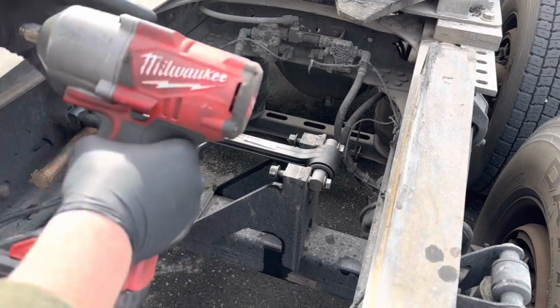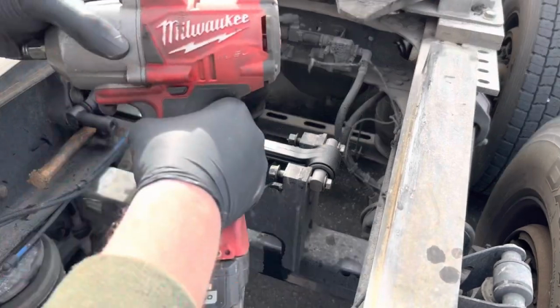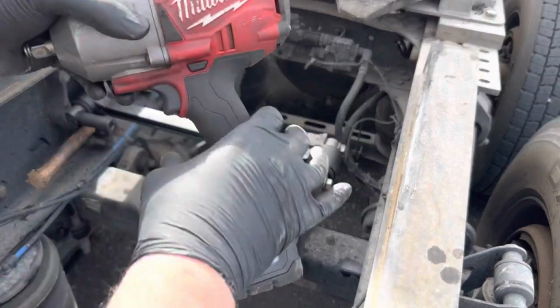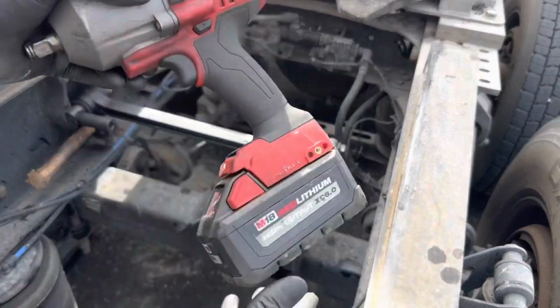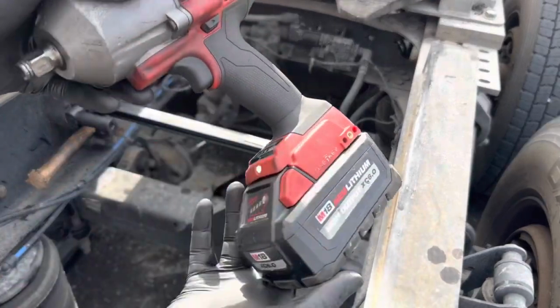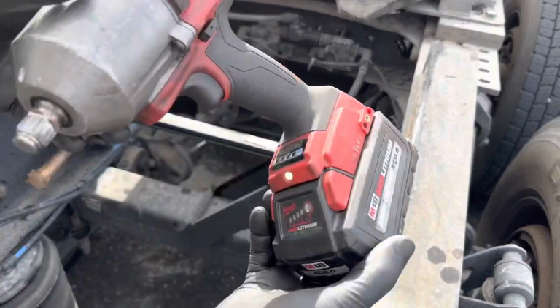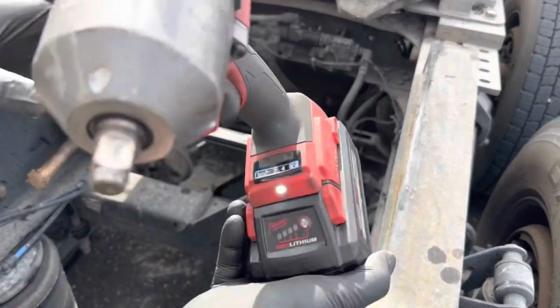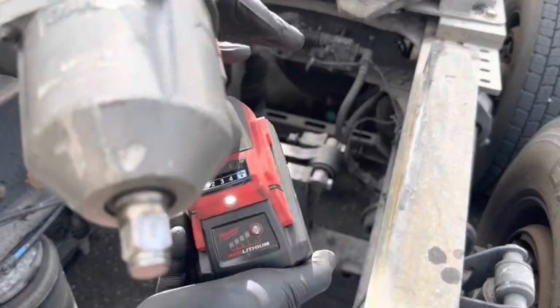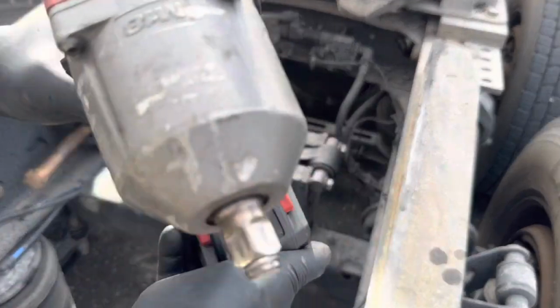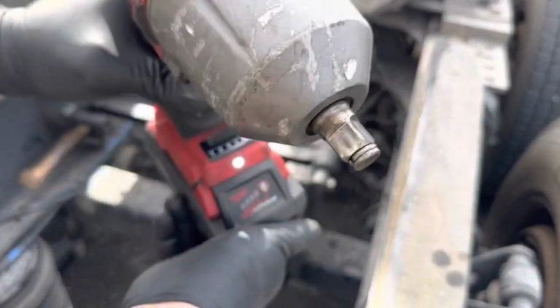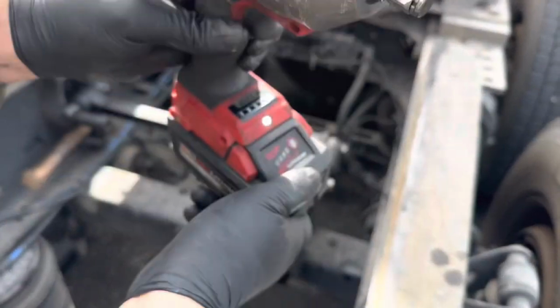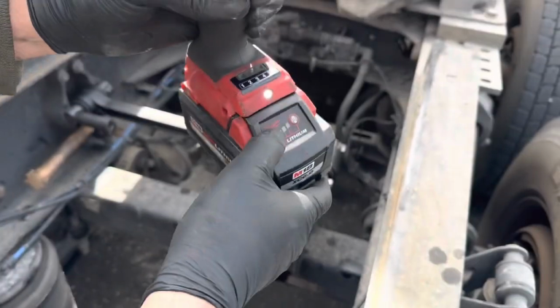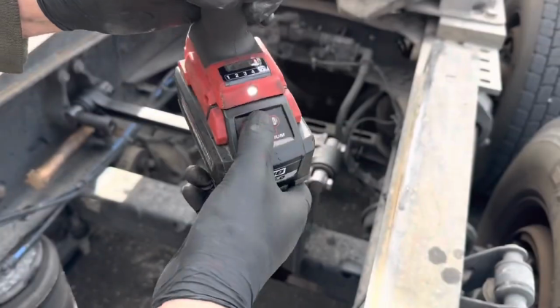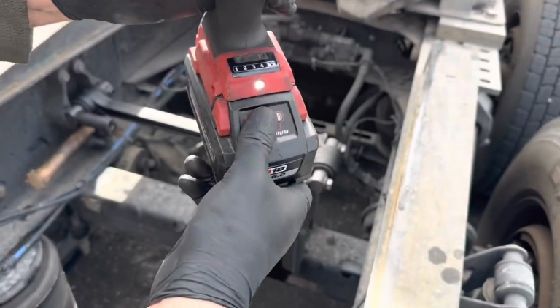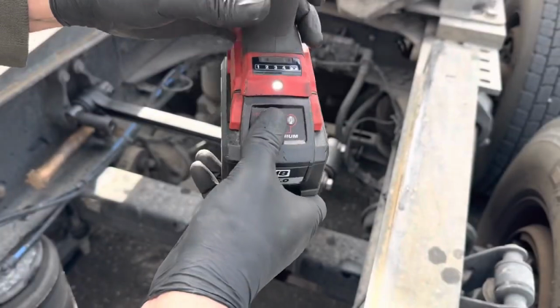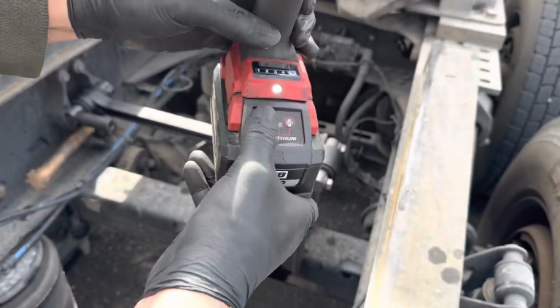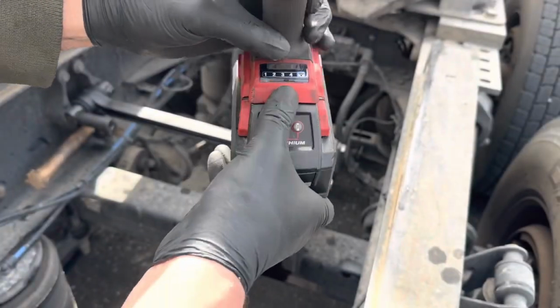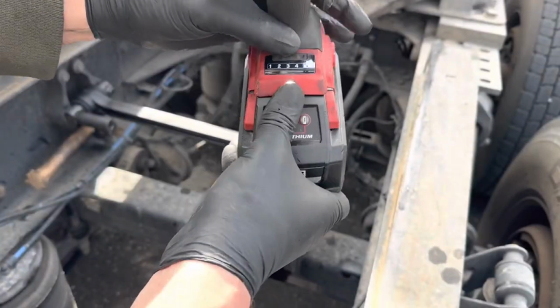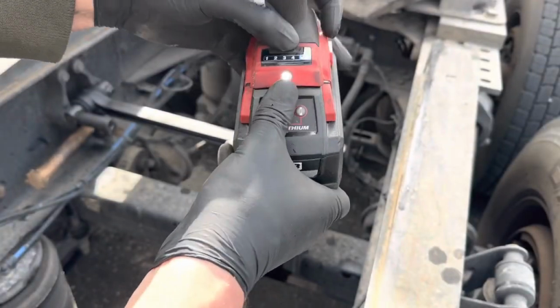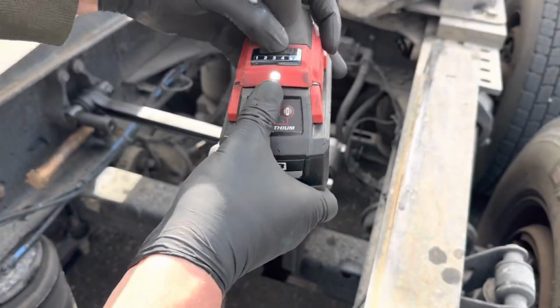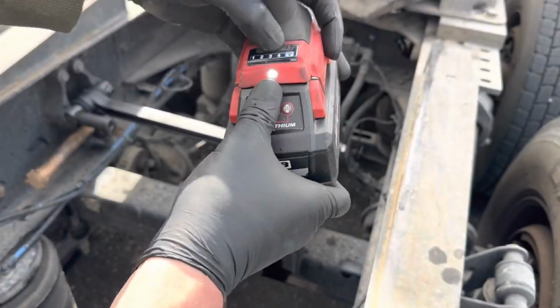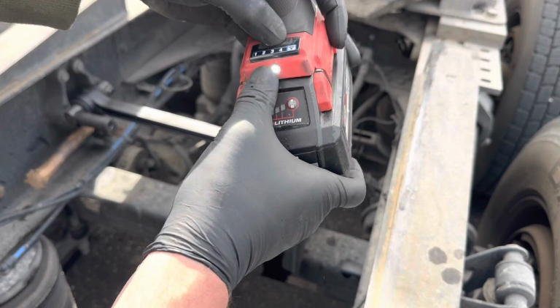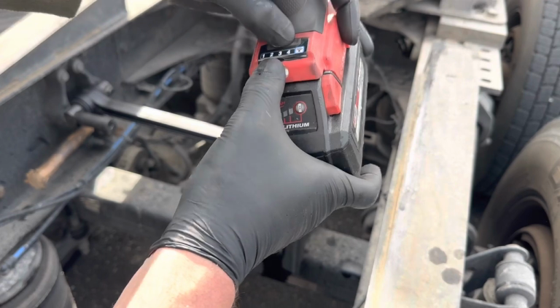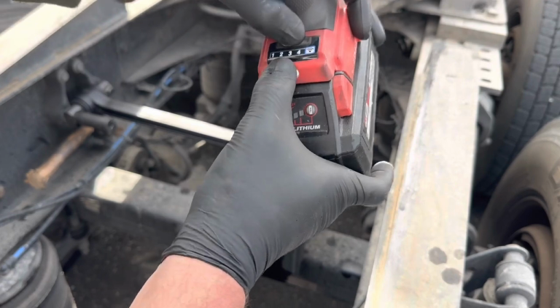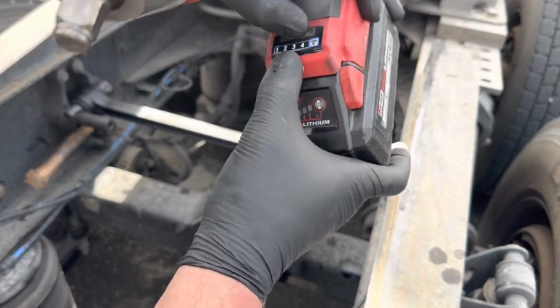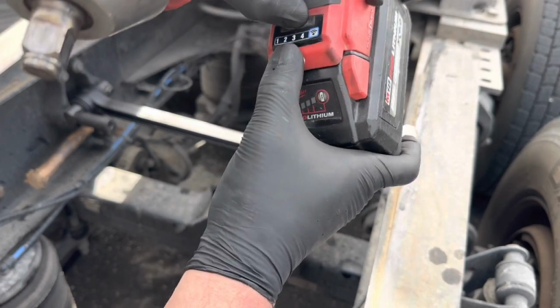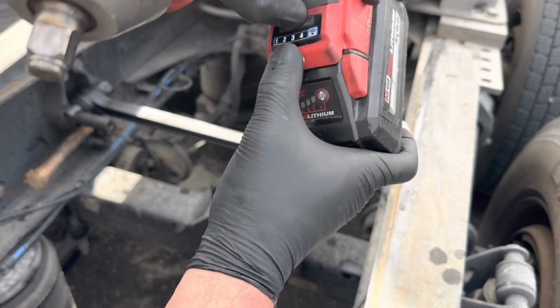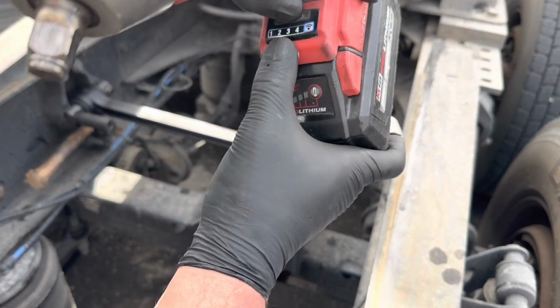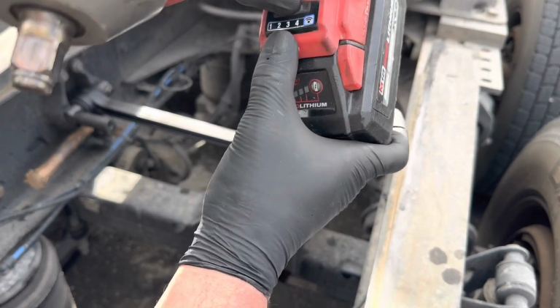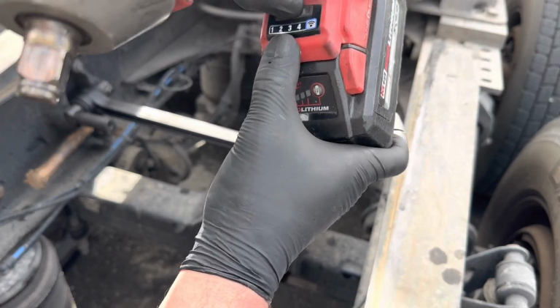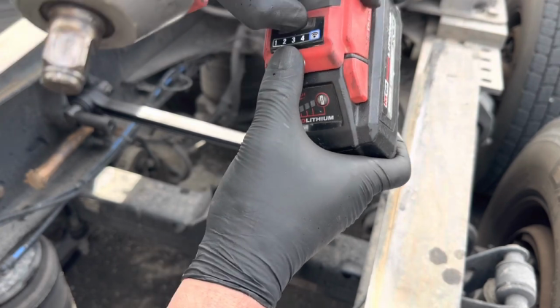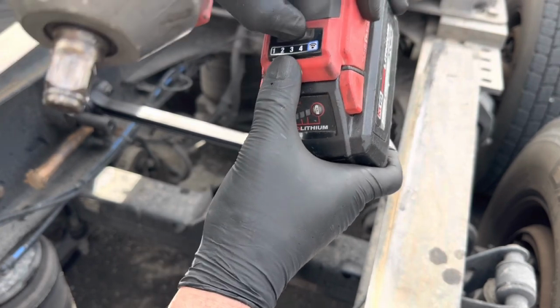The Milwaukee gun is very powerful, so what I would do is switch it to number two setting.